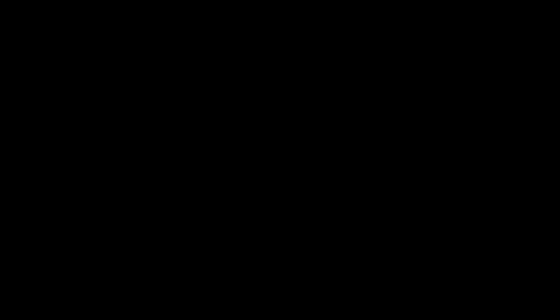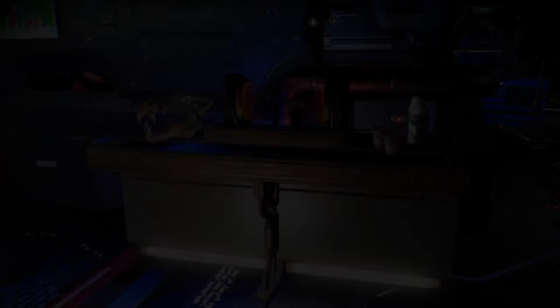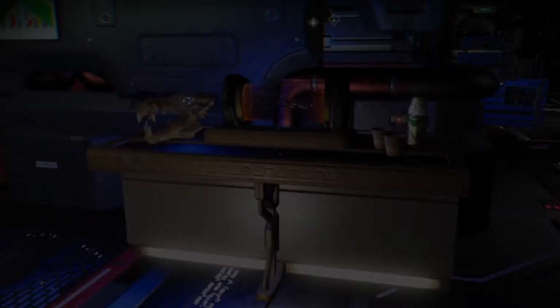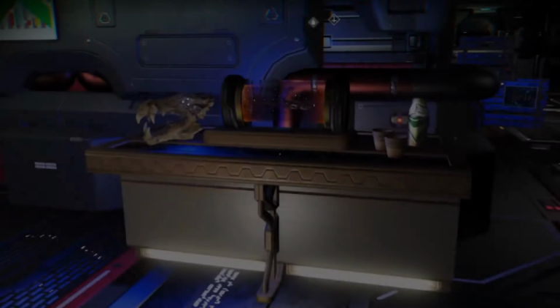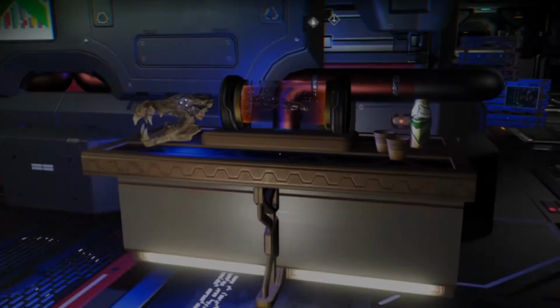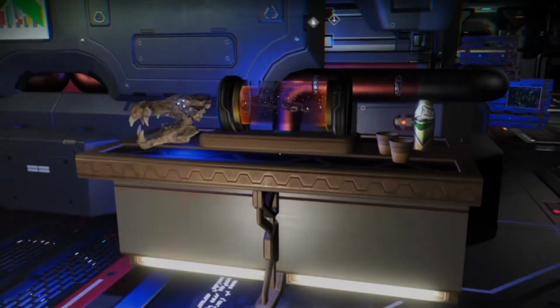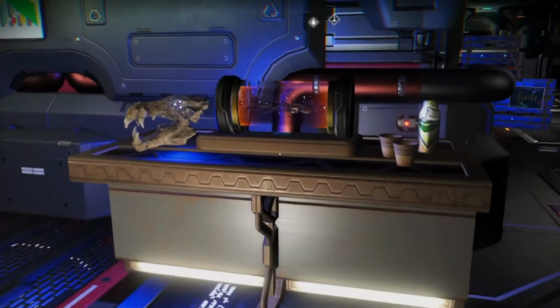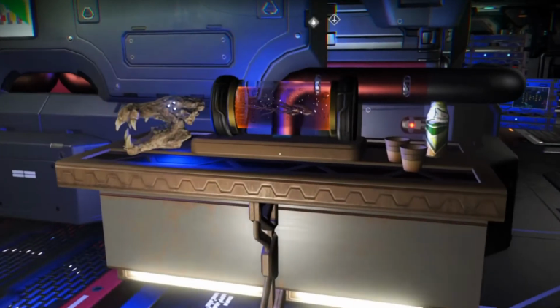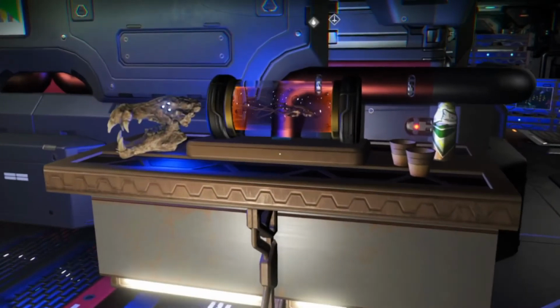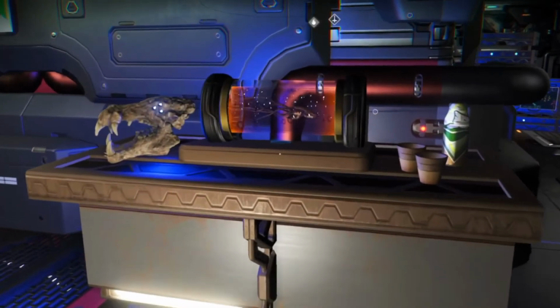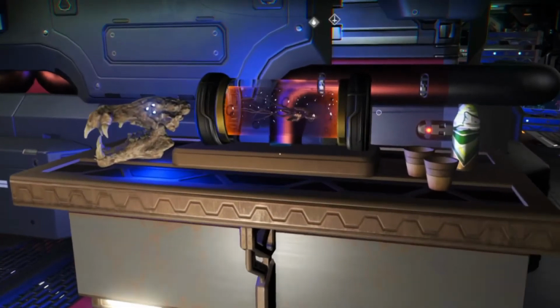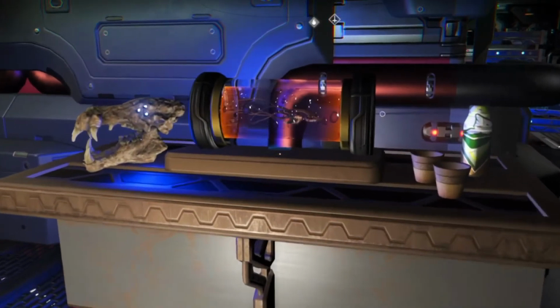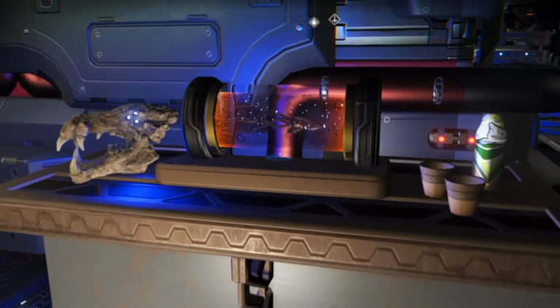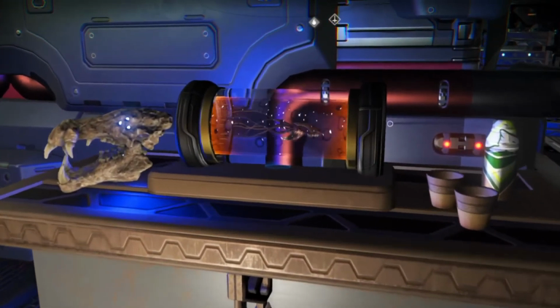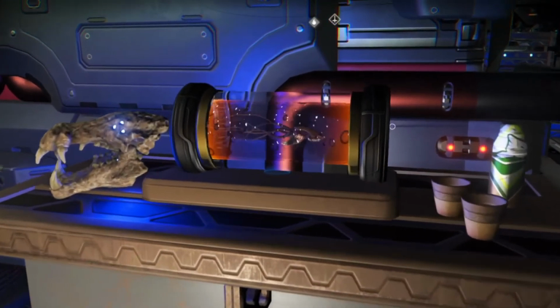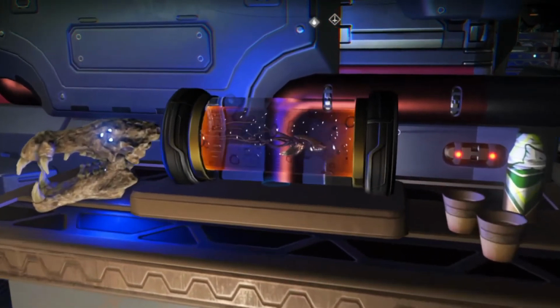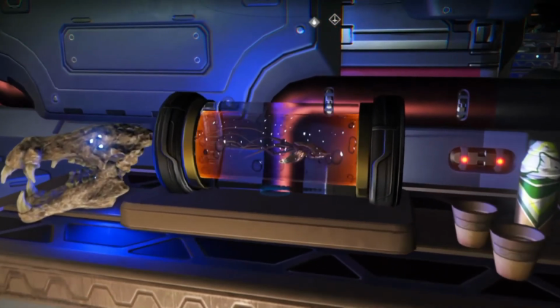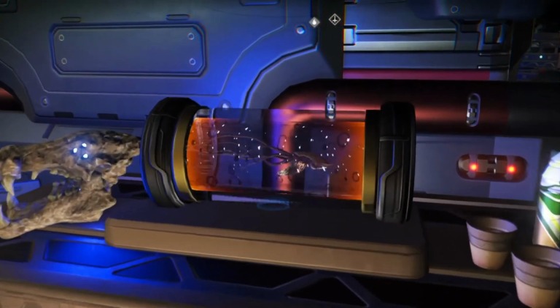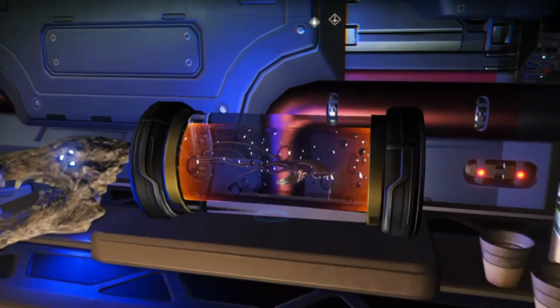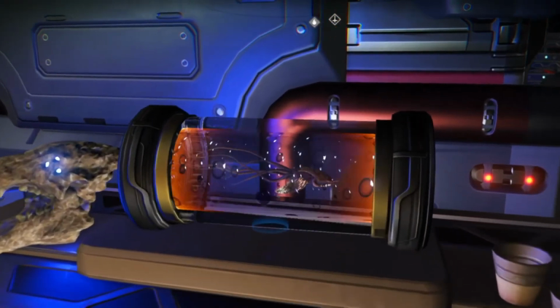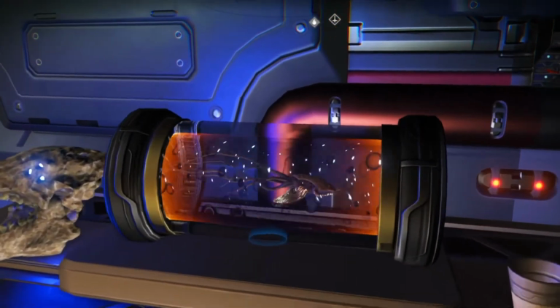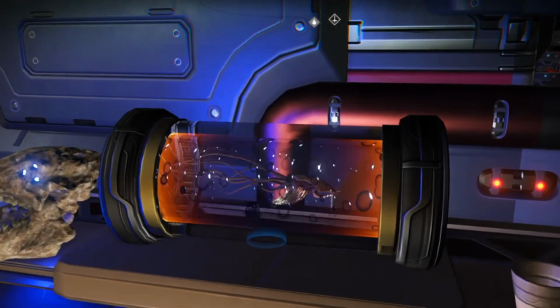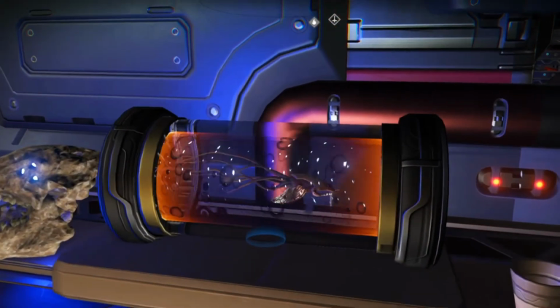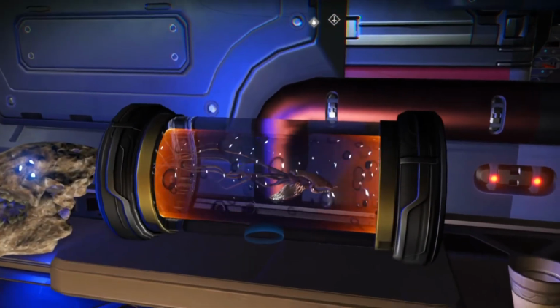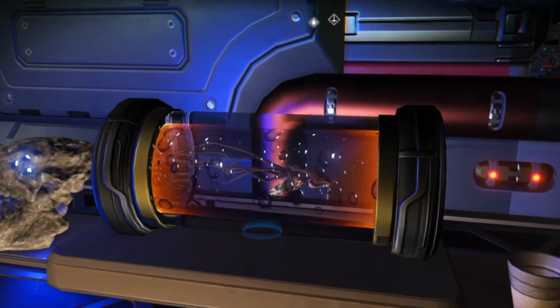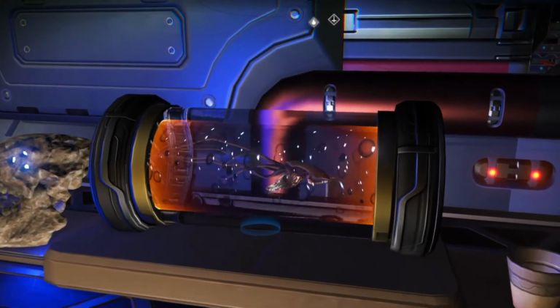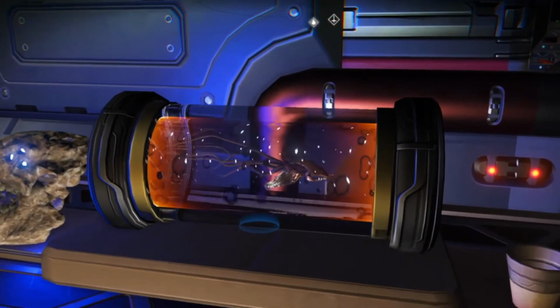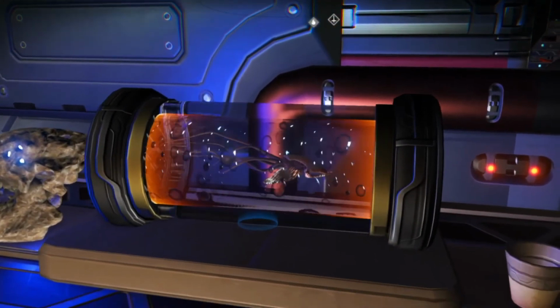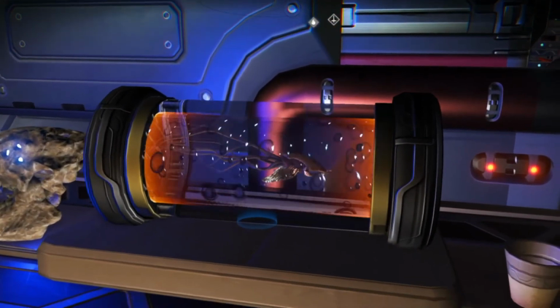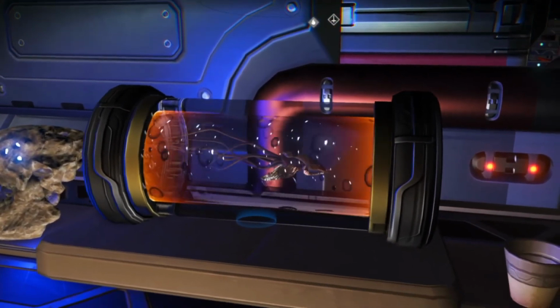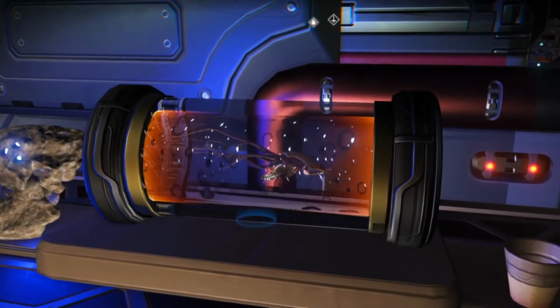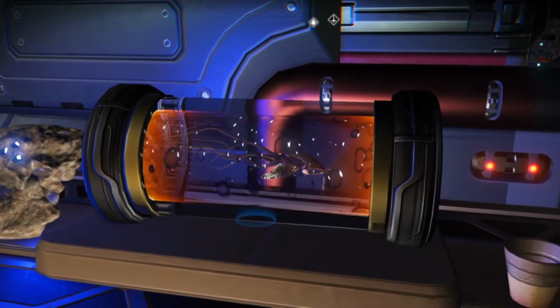Greetings travelers. Today we're going to have a look at how to build a Leviathan in a bottle.